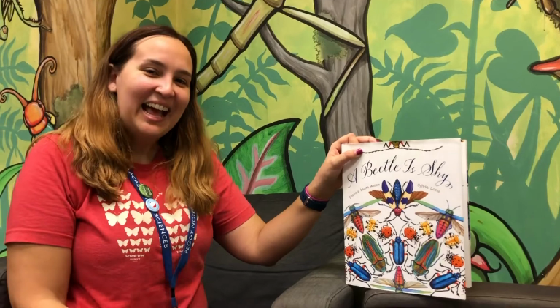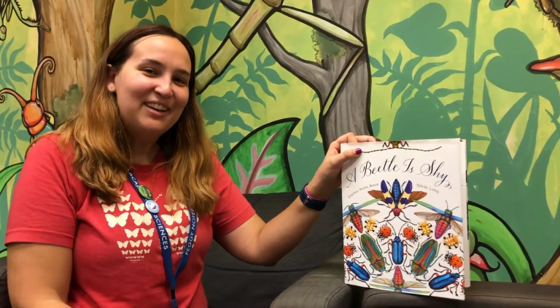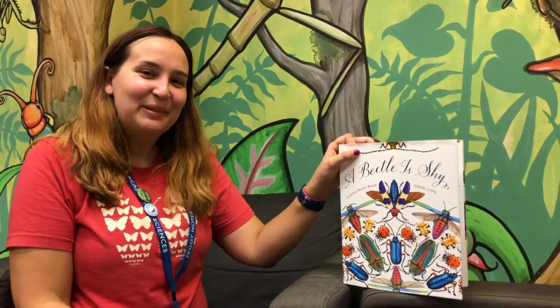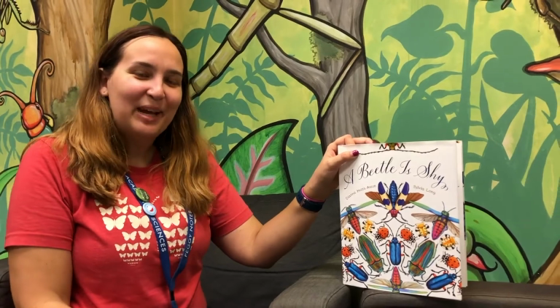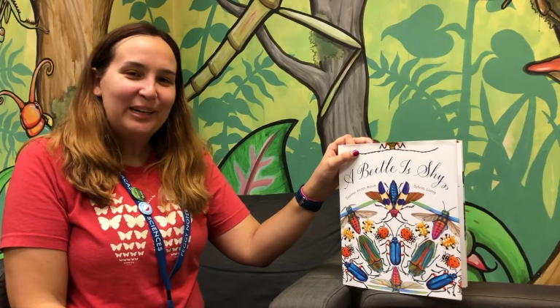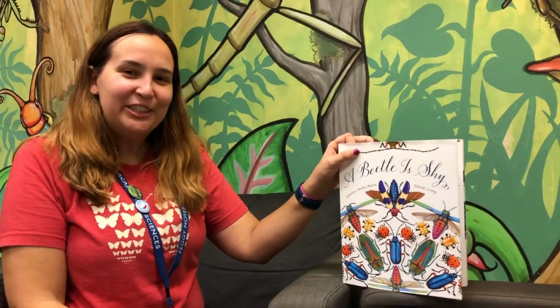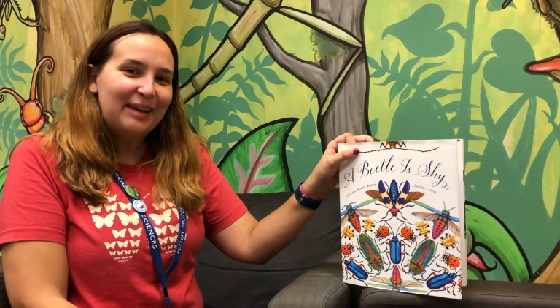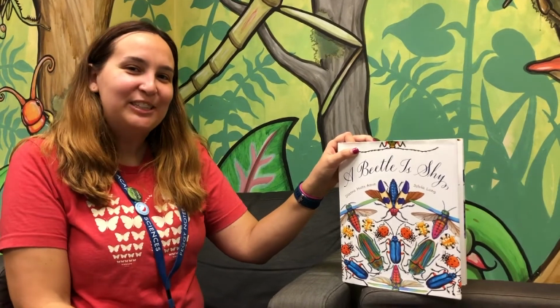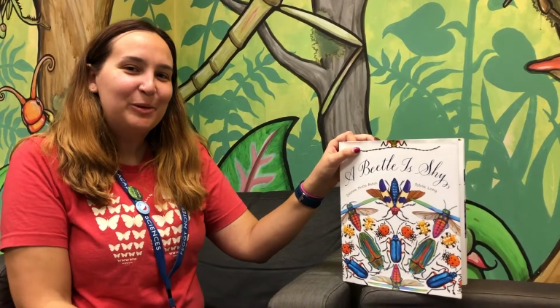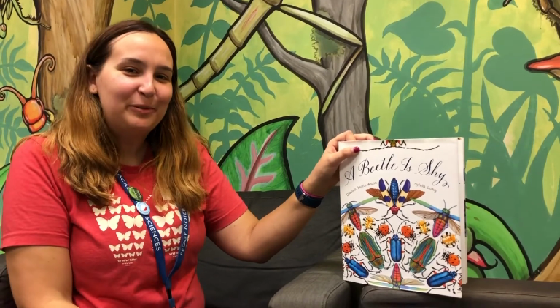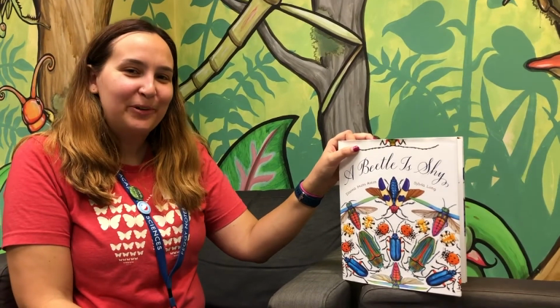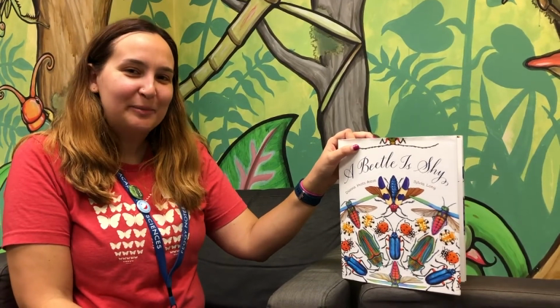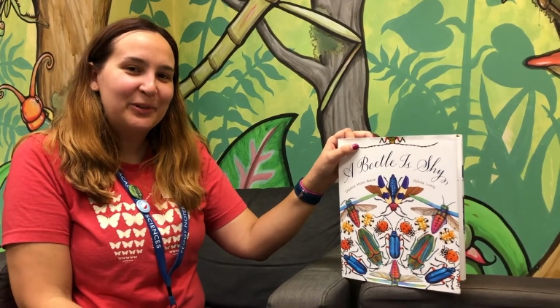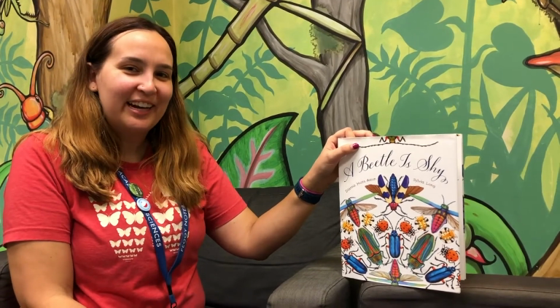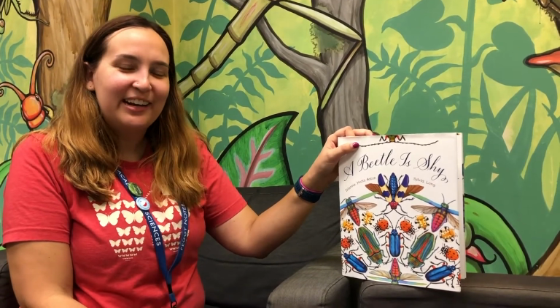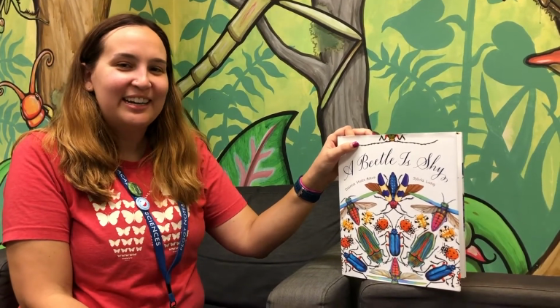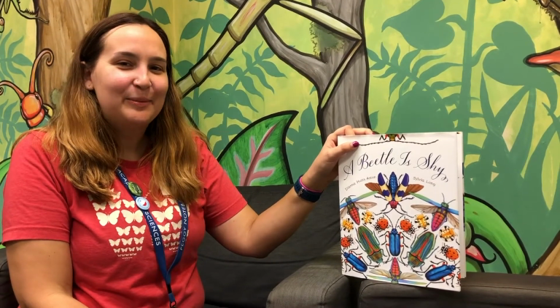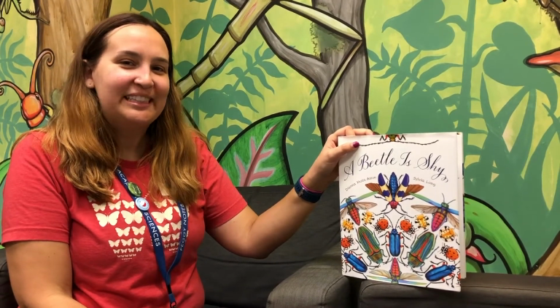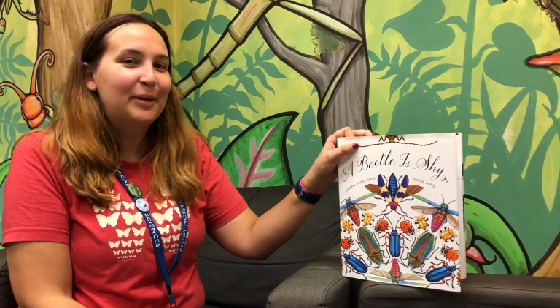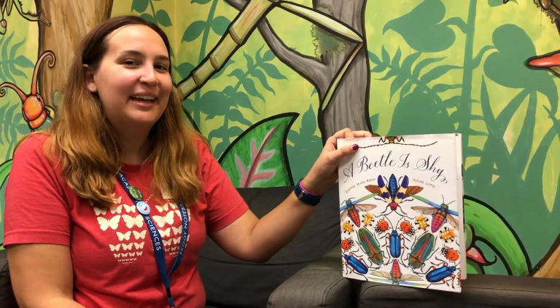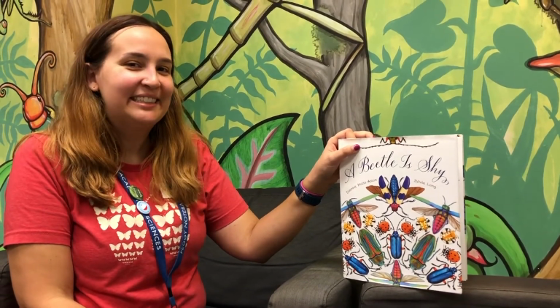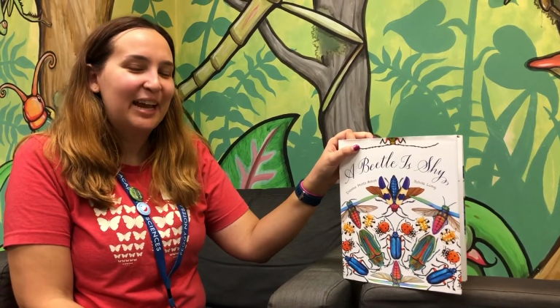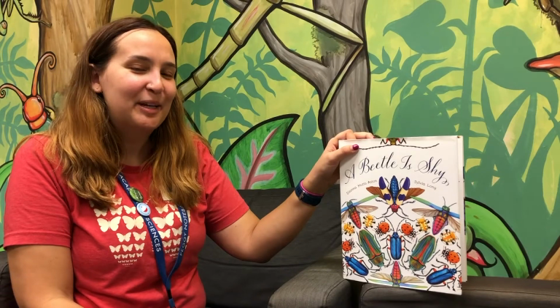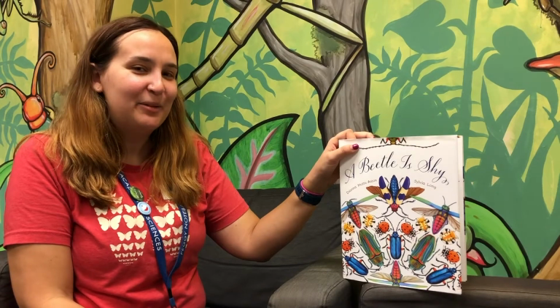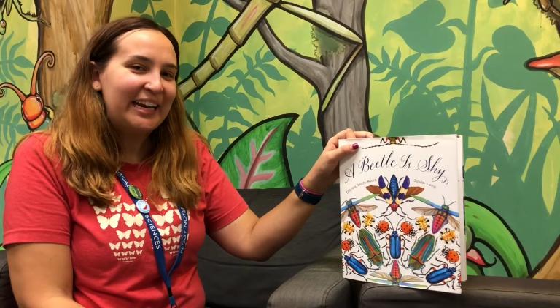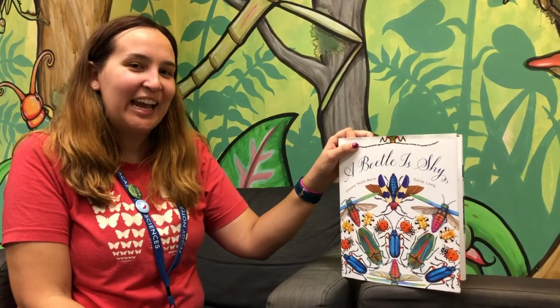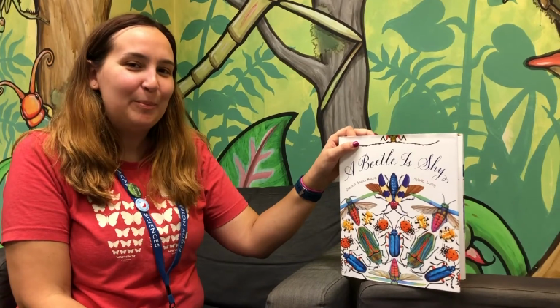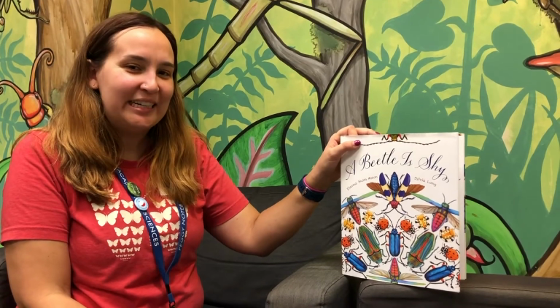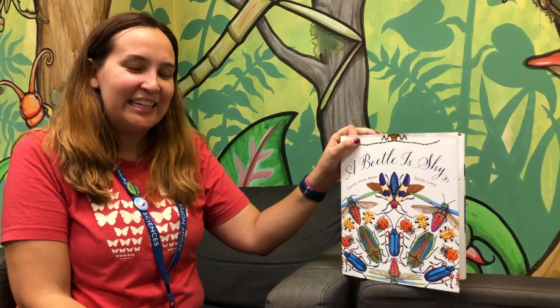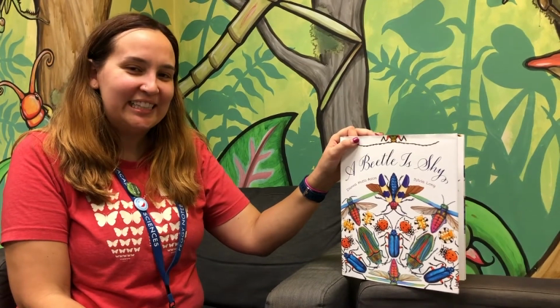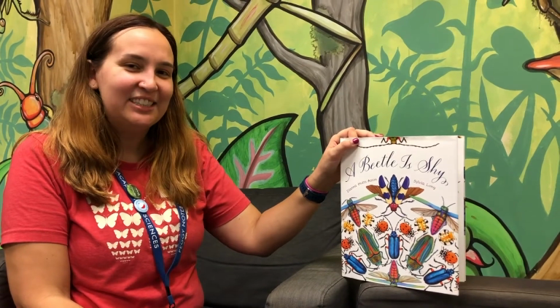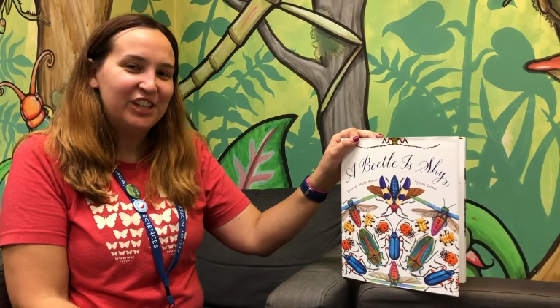Hi everyone, I'm Marjorie. I'm the Interpretive Programs Coordinator here at the Museum, and today I'm going to be reading A Beetle Is Shy.